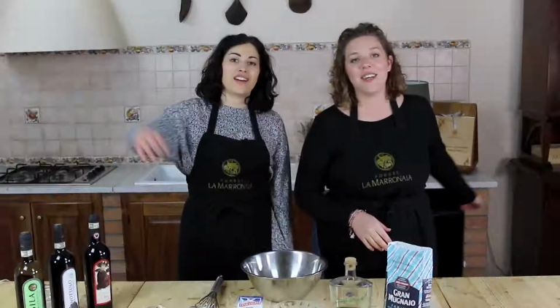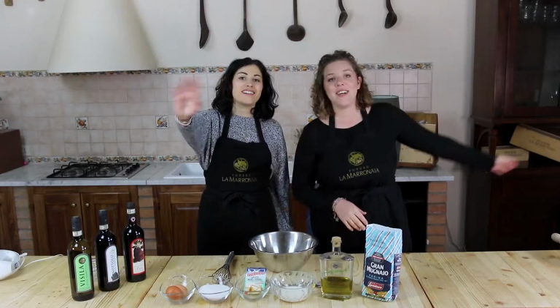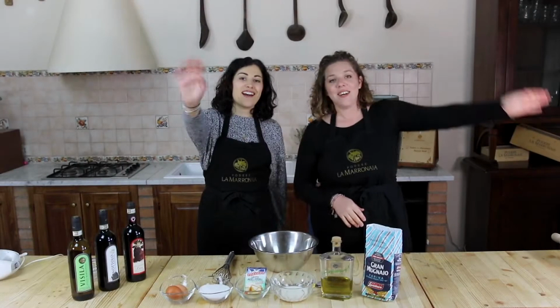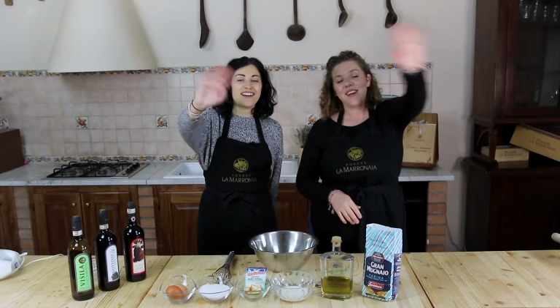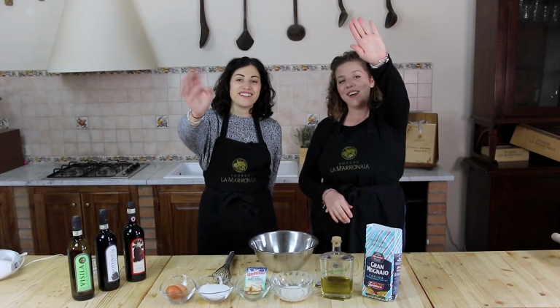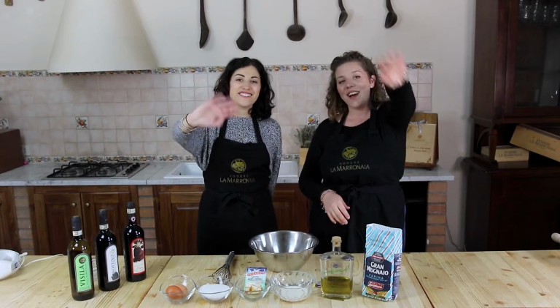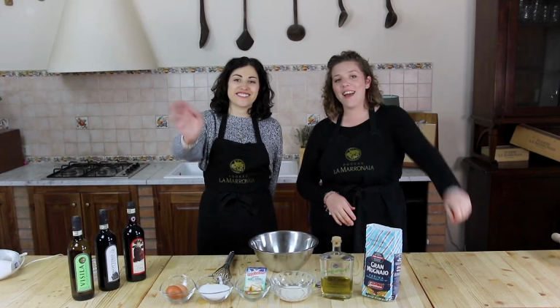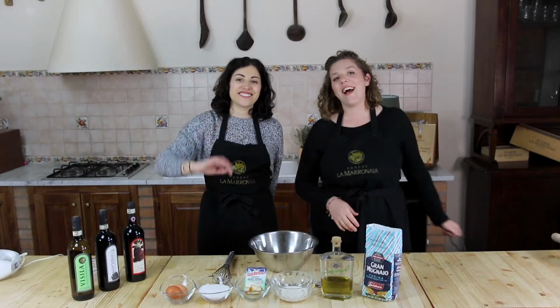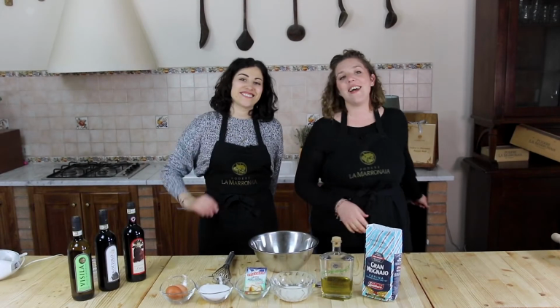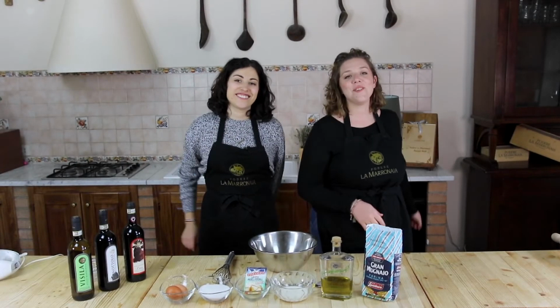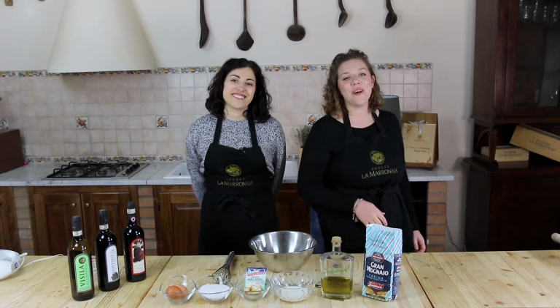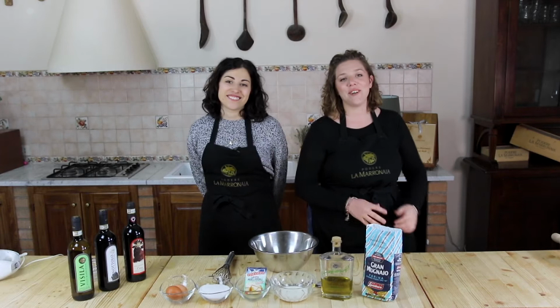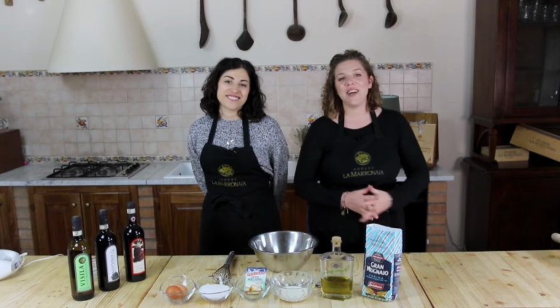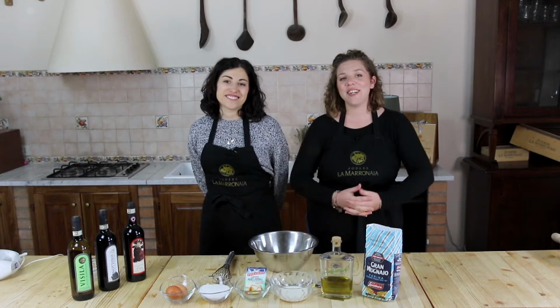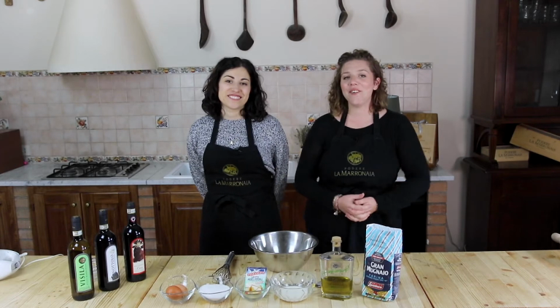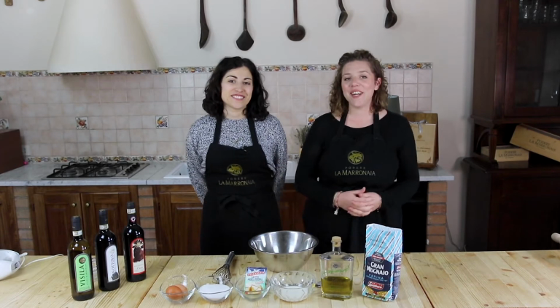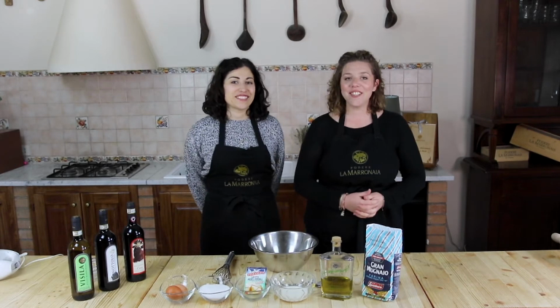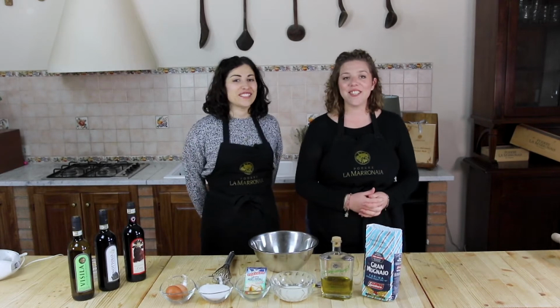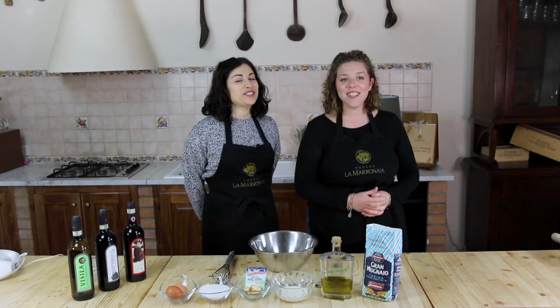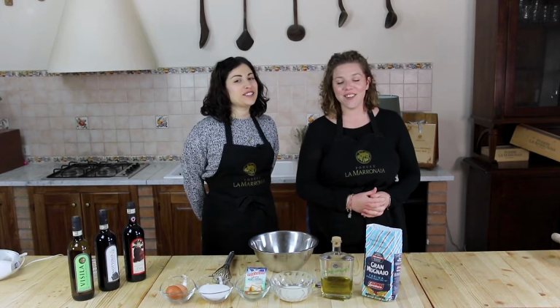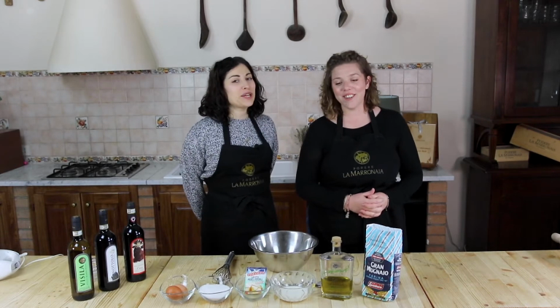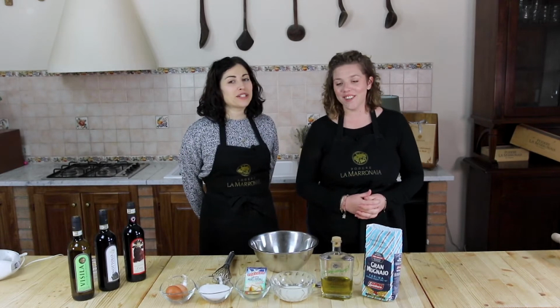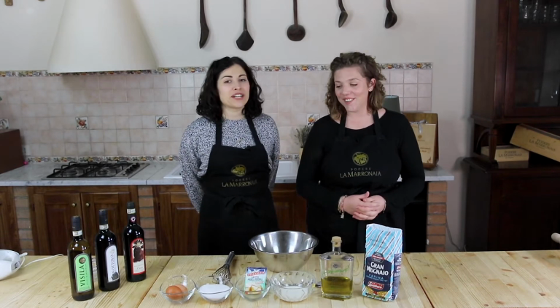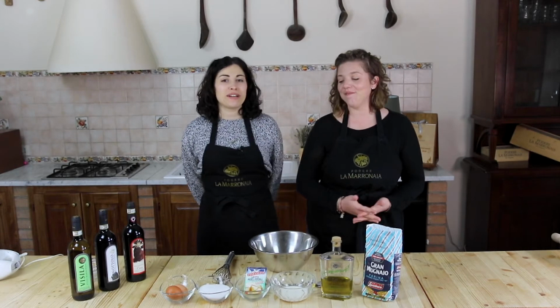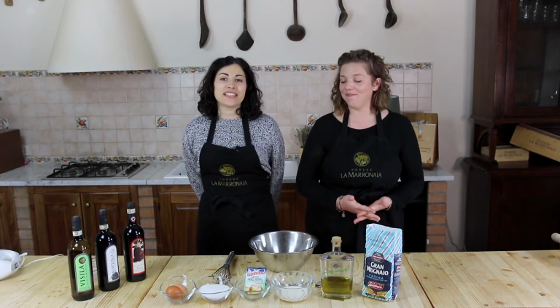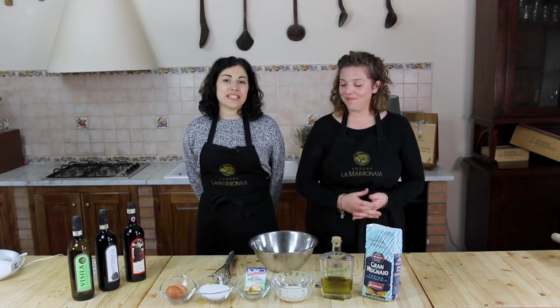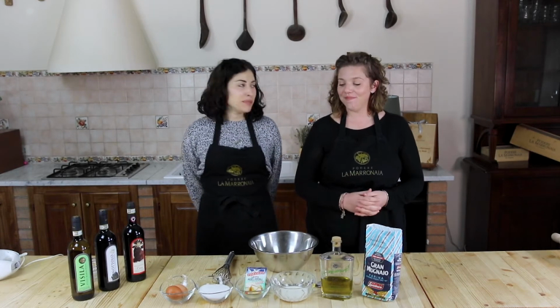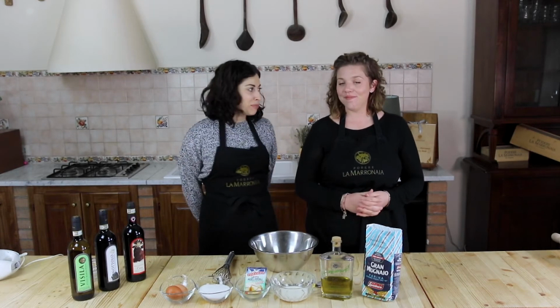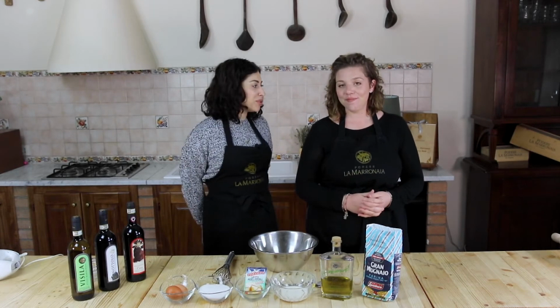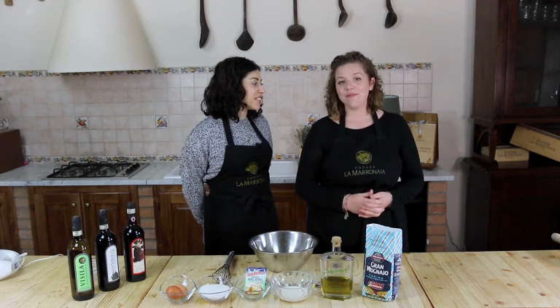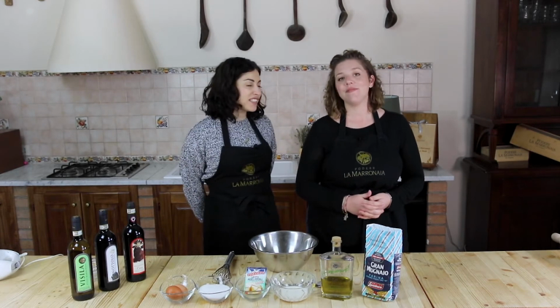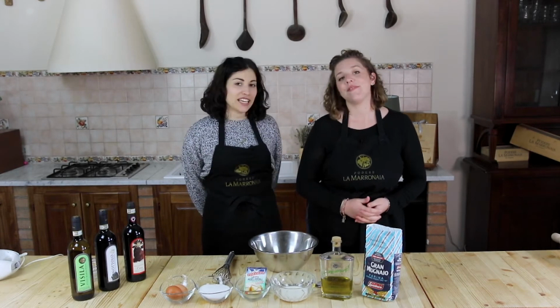Hi guys, welcome back in our kitchen. Today we're gonna make the mimosa cake.